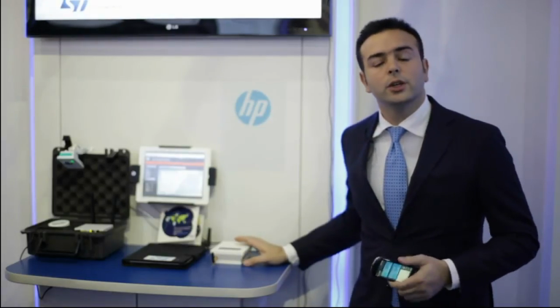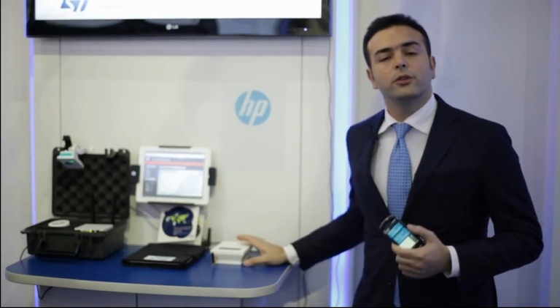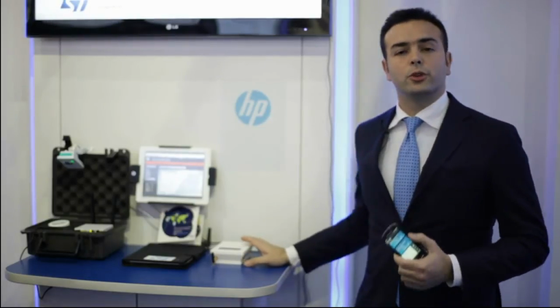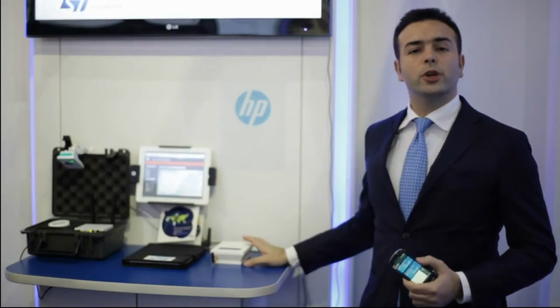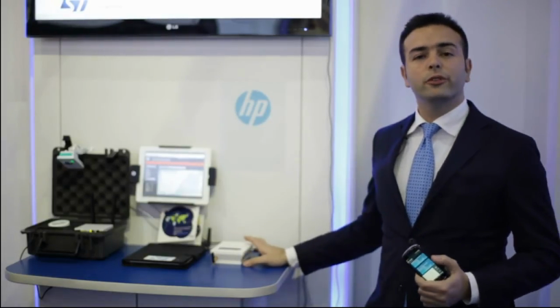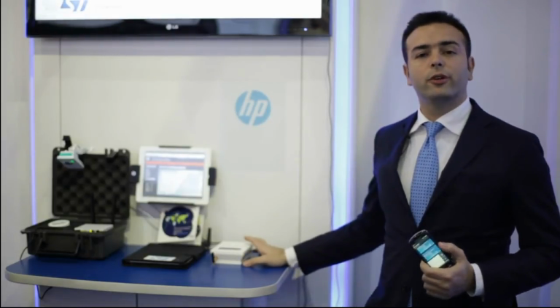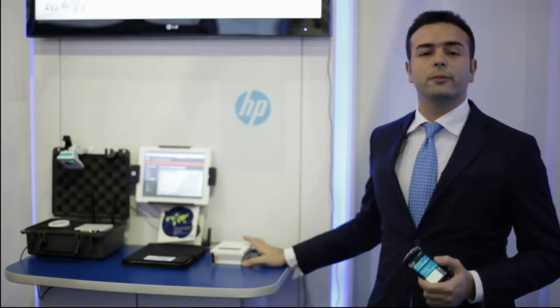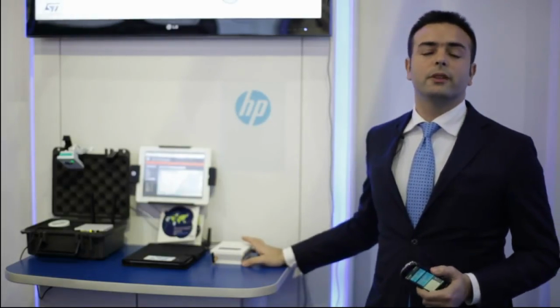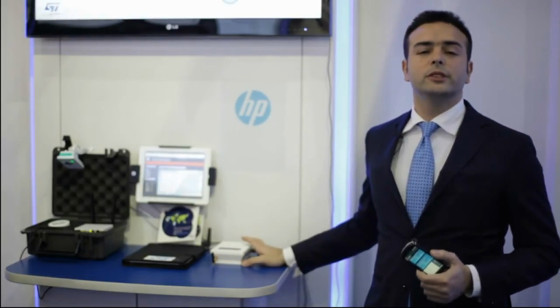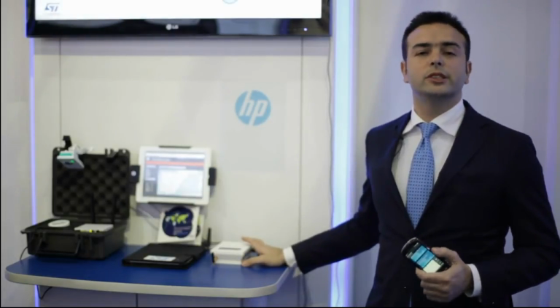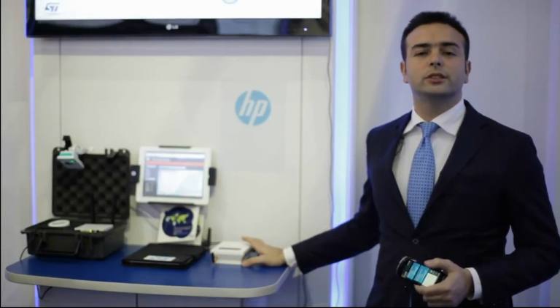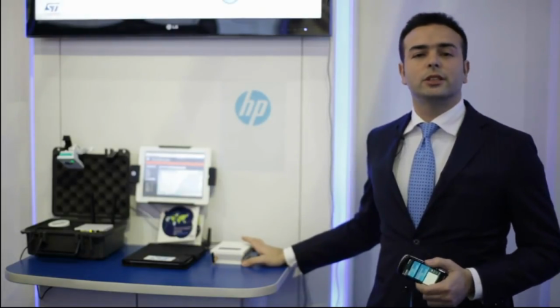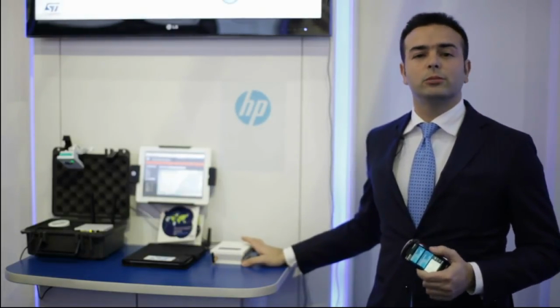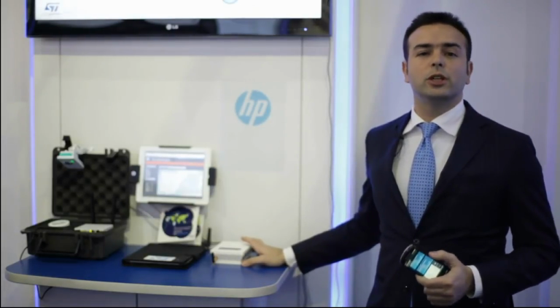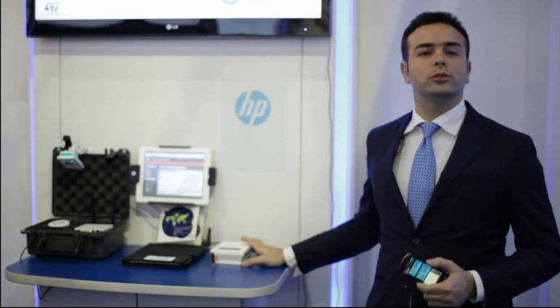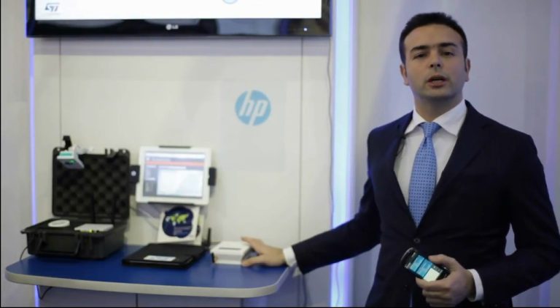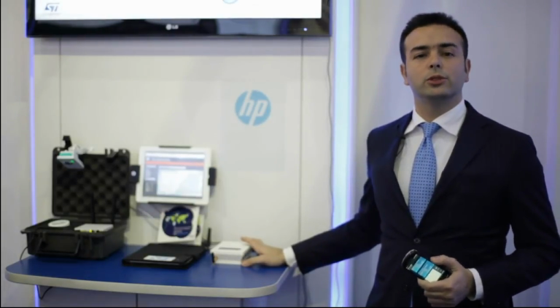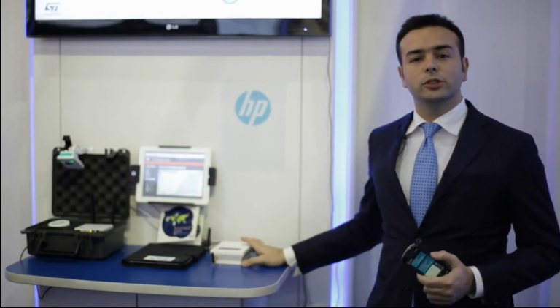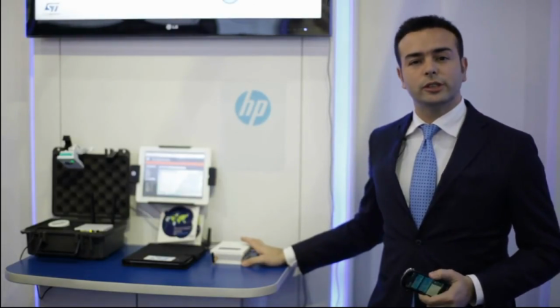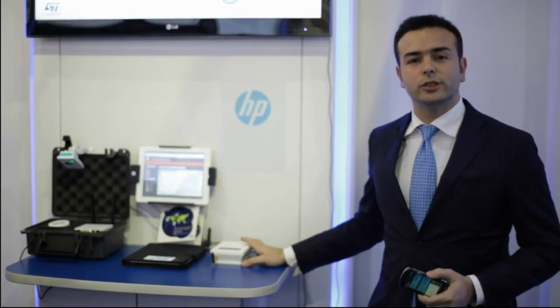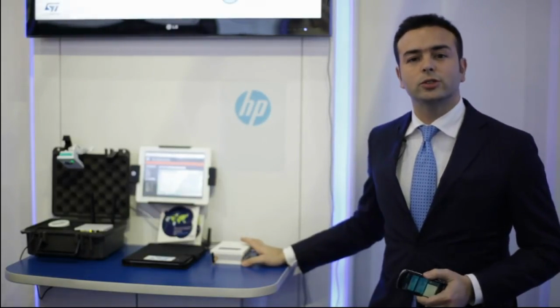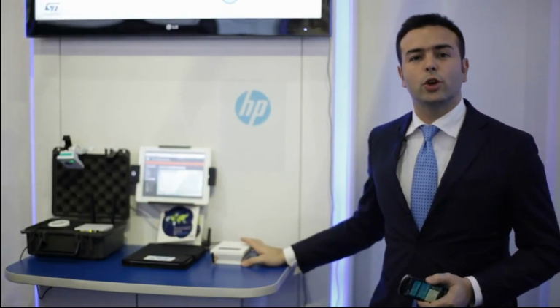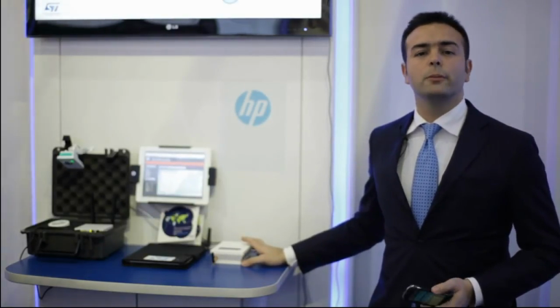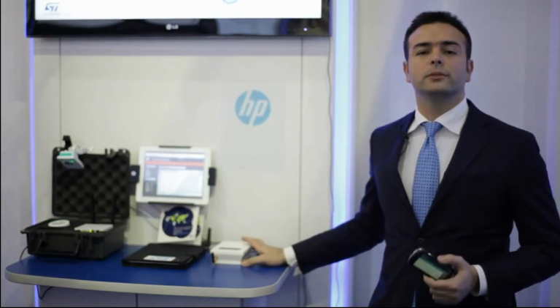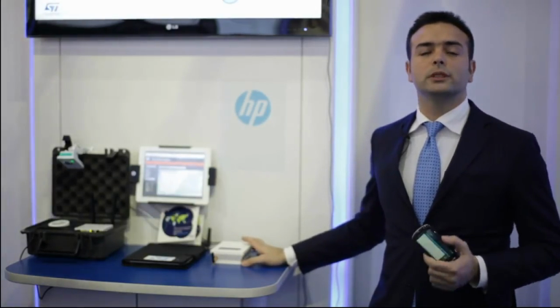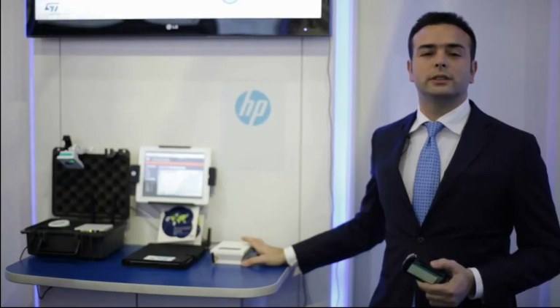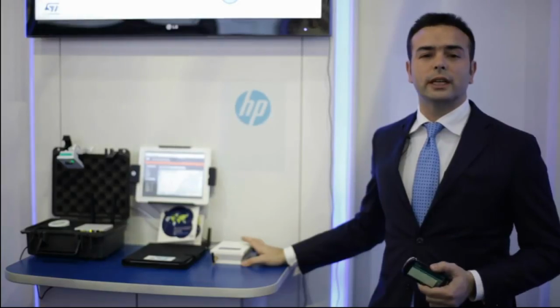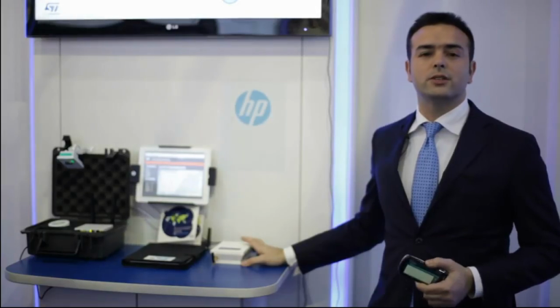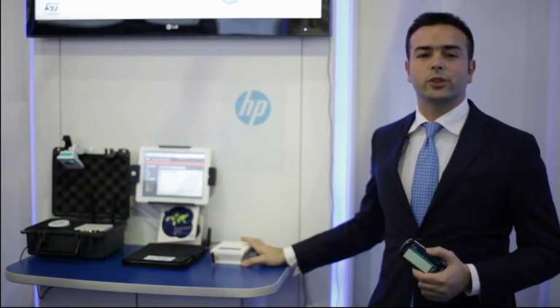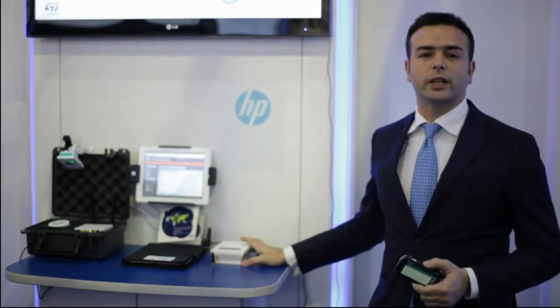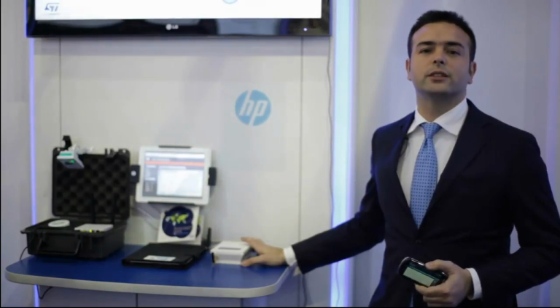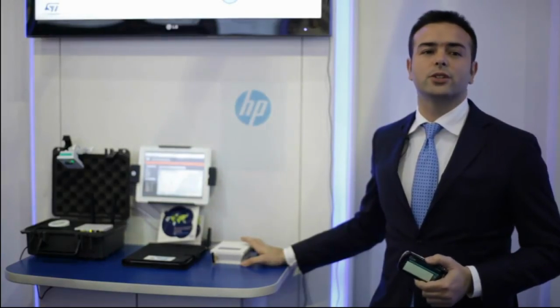For more information, visit www.st.com. Thanks for your attention.